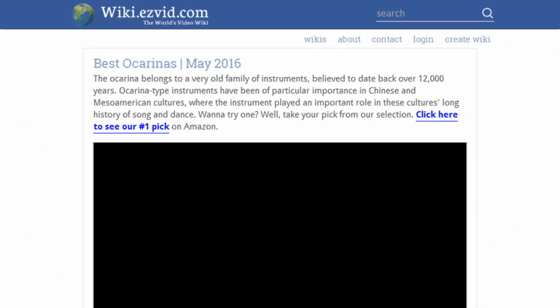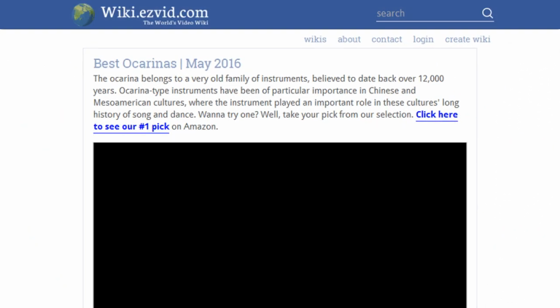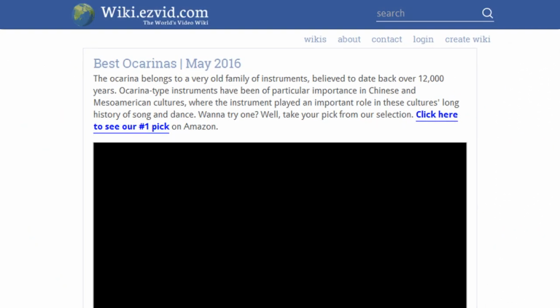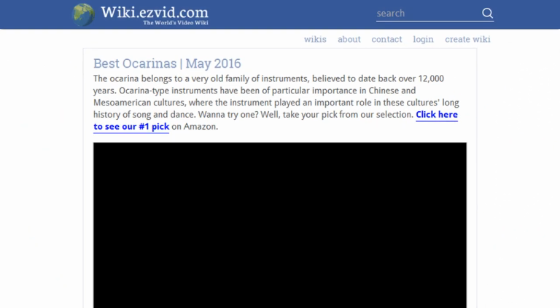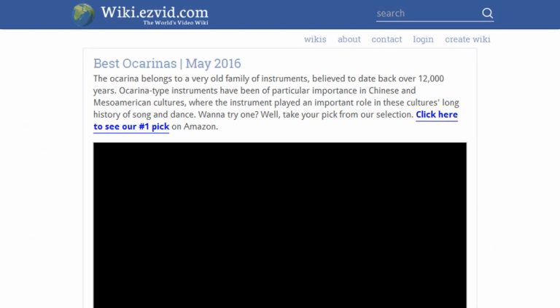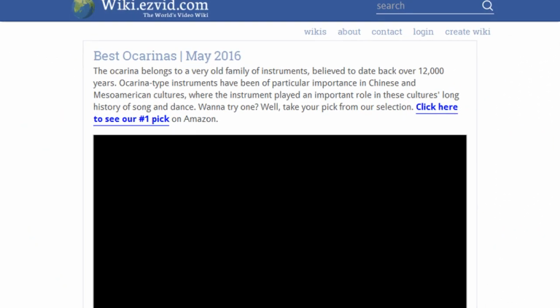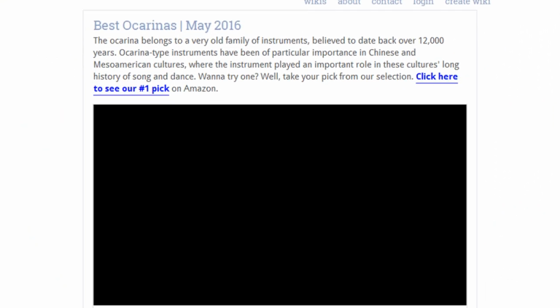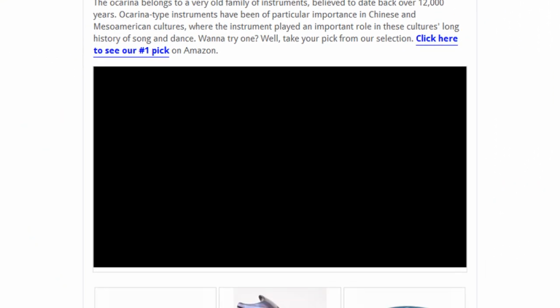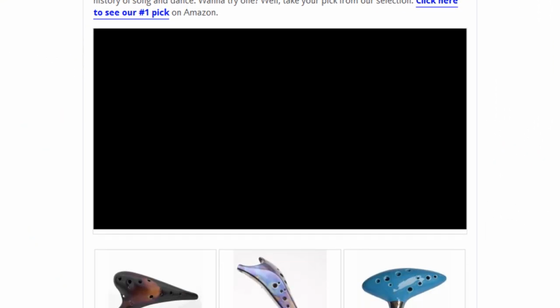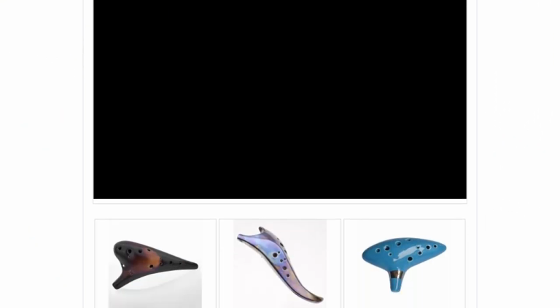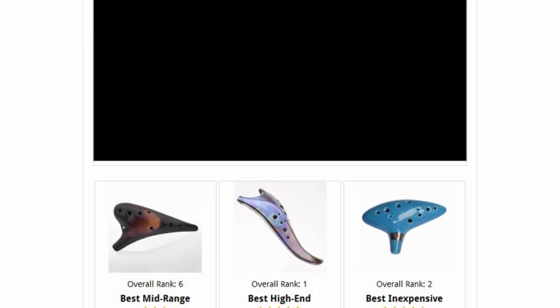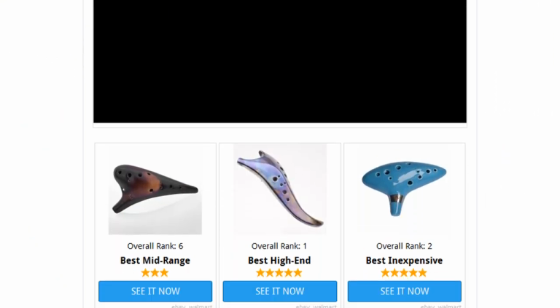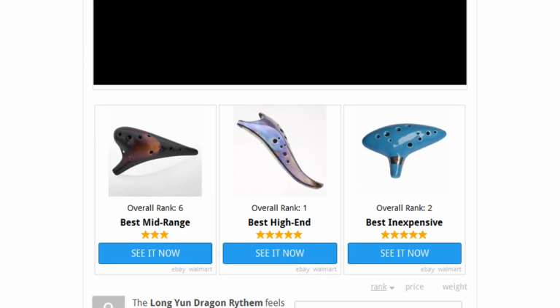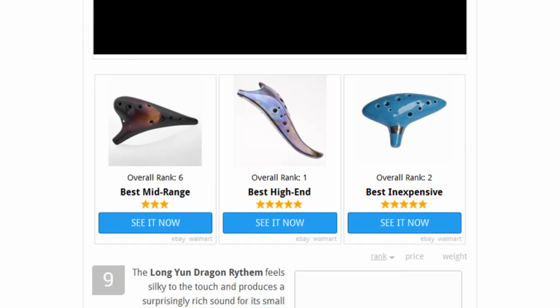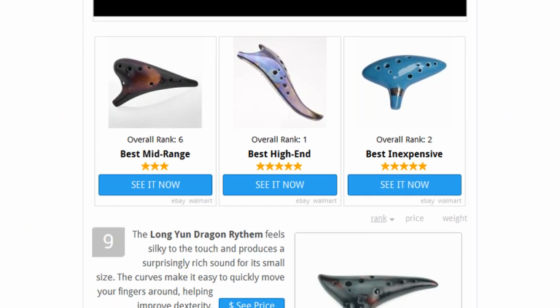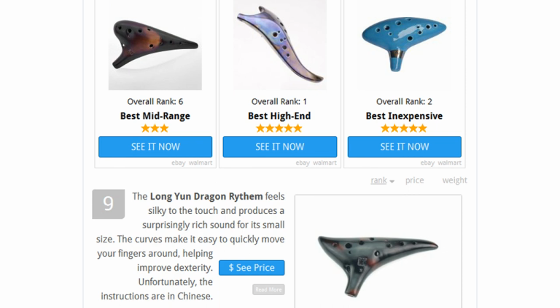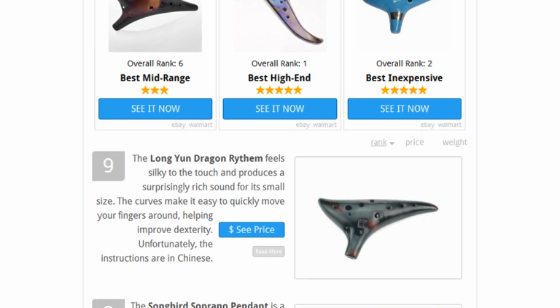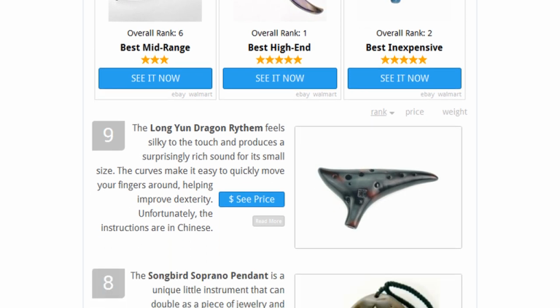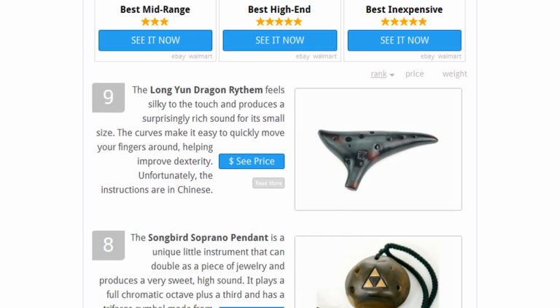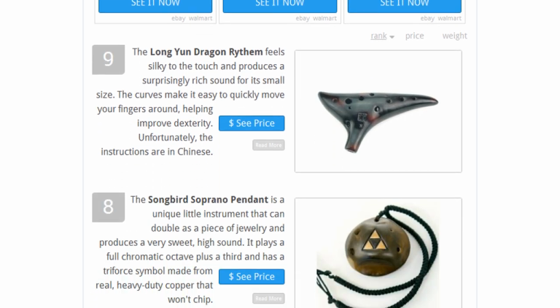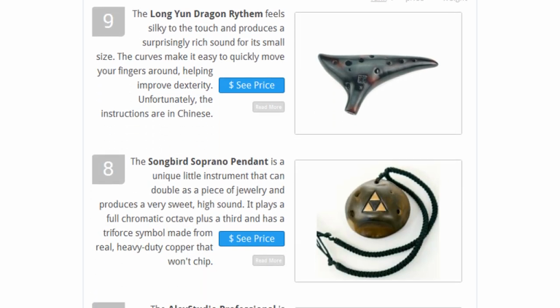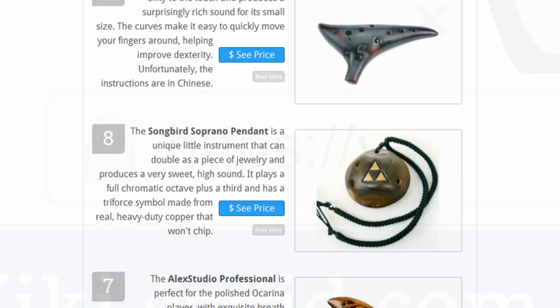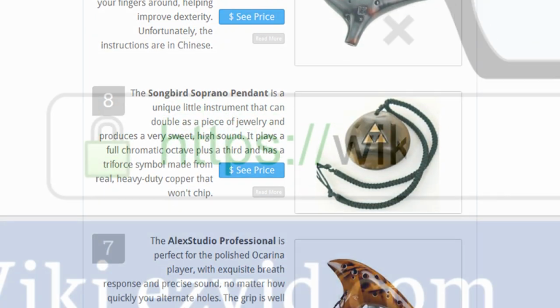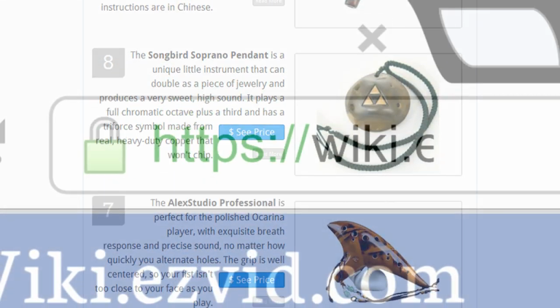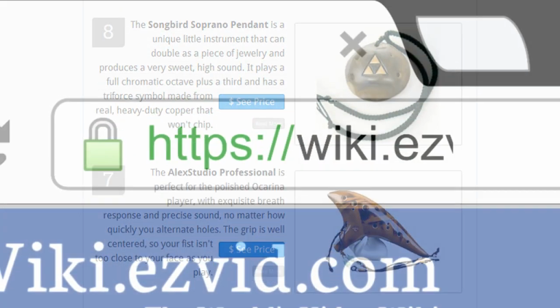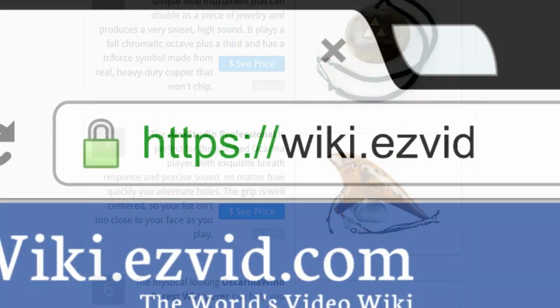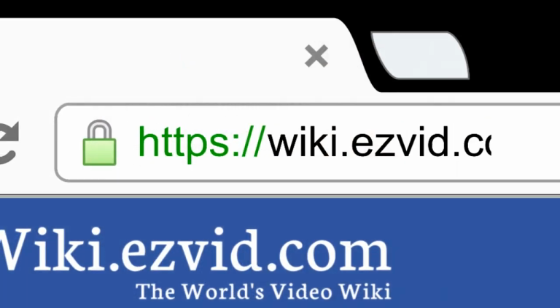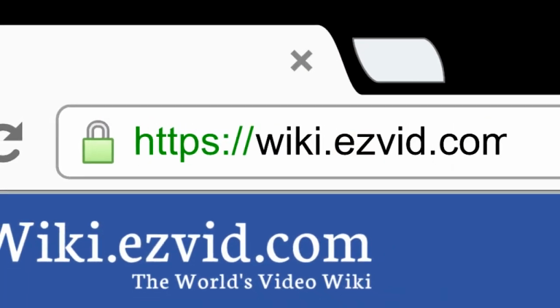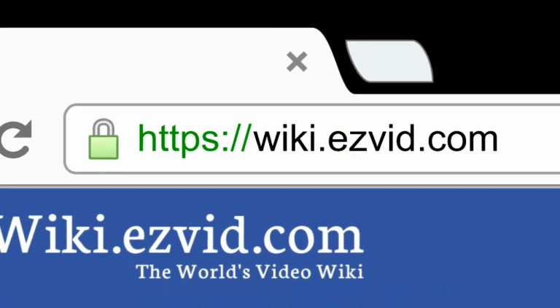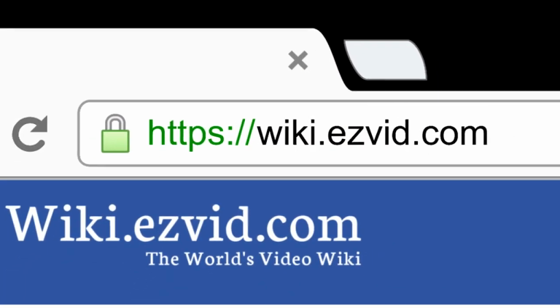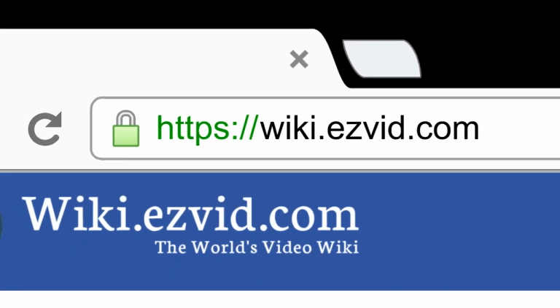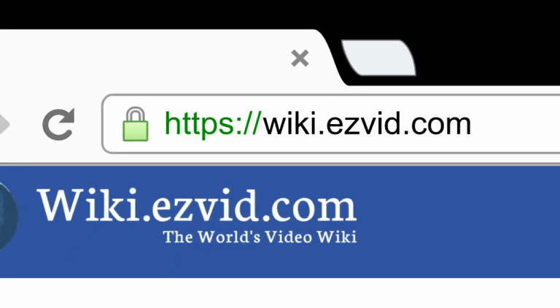To see all this stuff, go to wiki.easyview.com and search for Ocarinas, or click beneath this video.